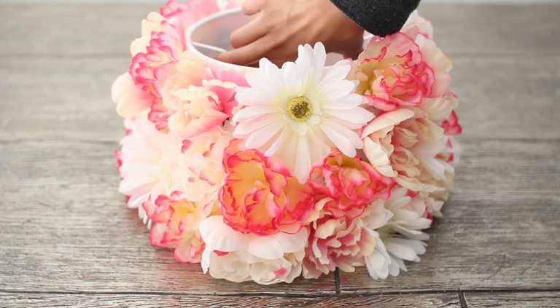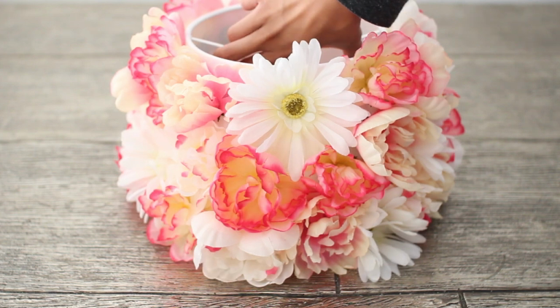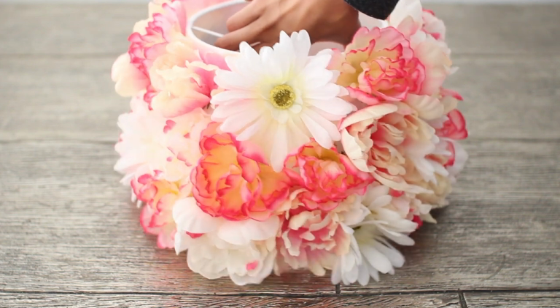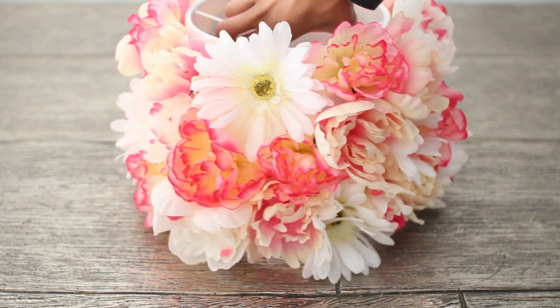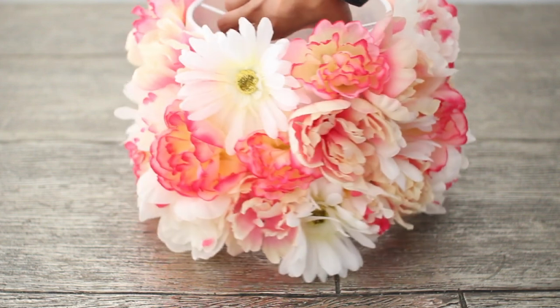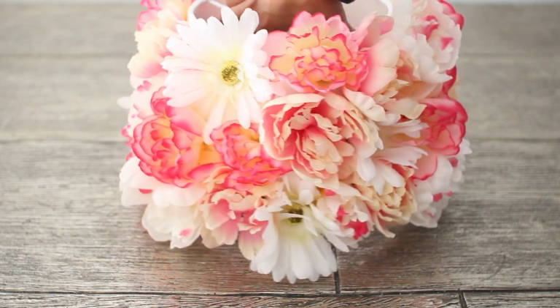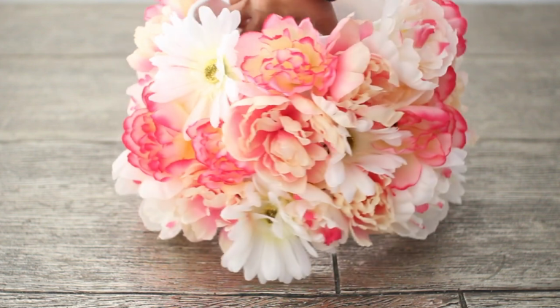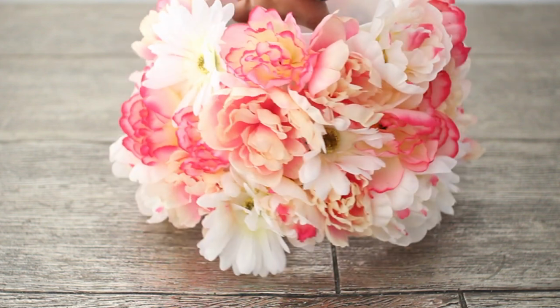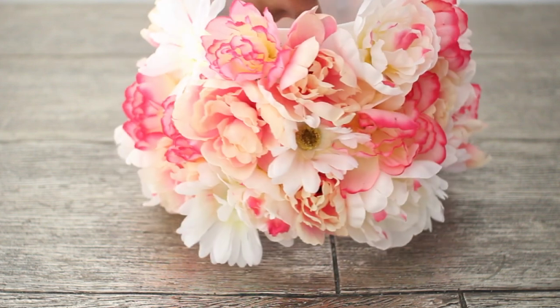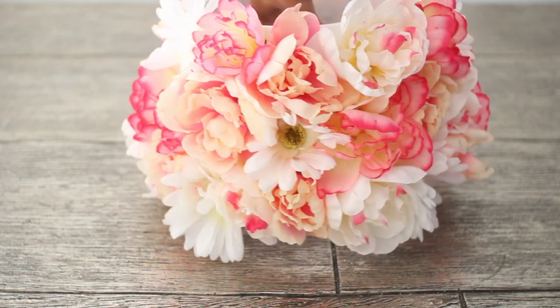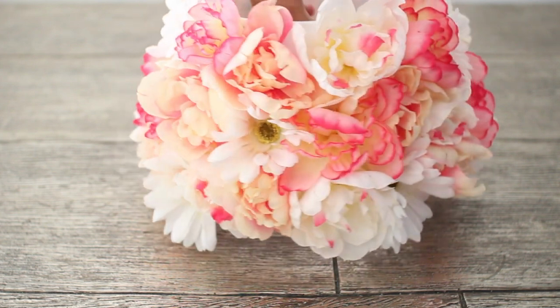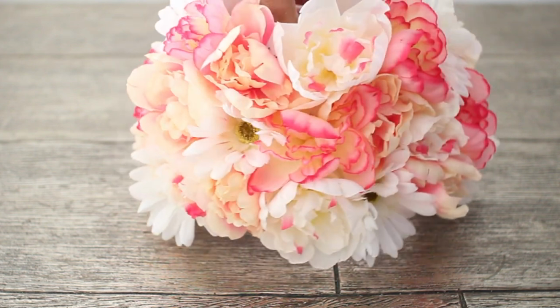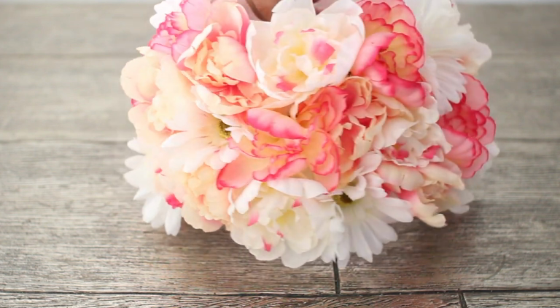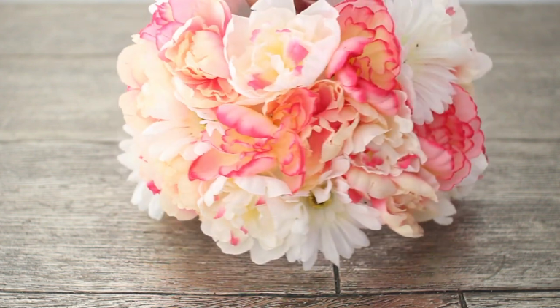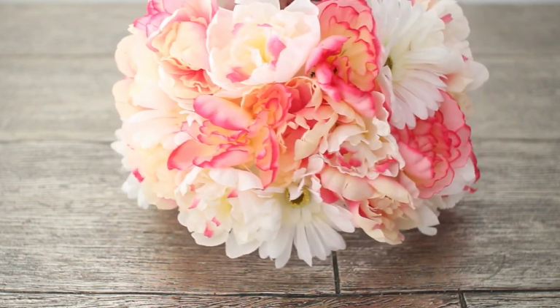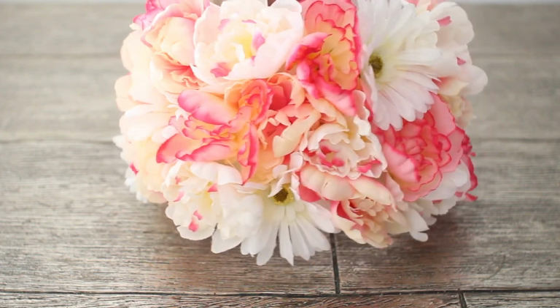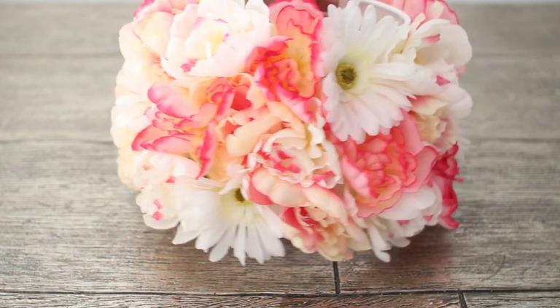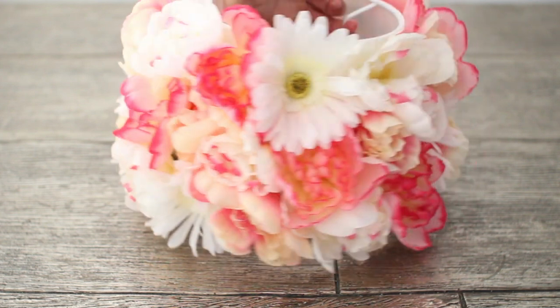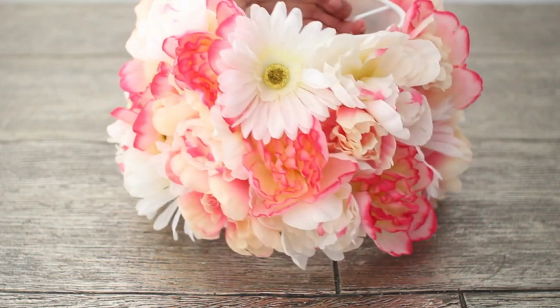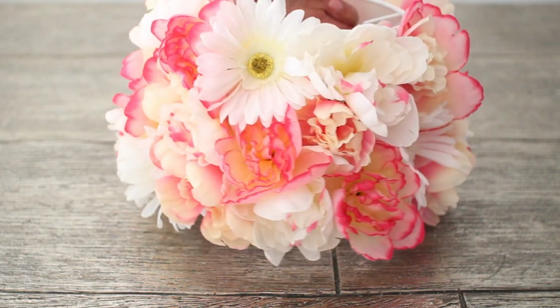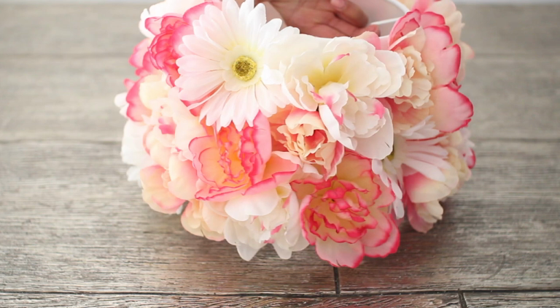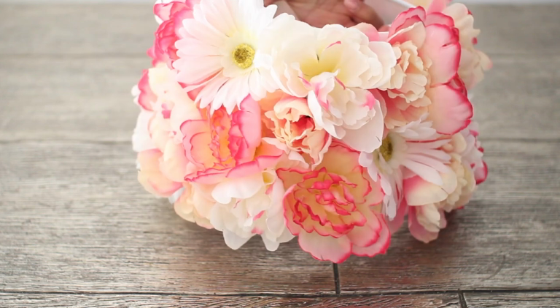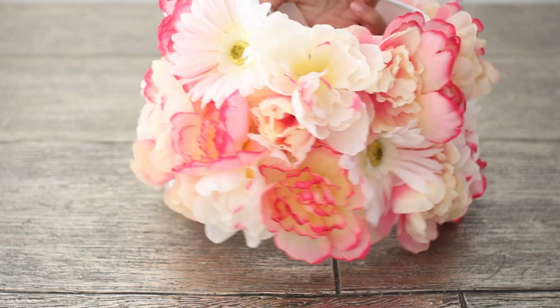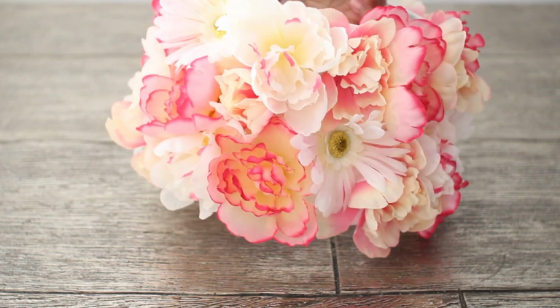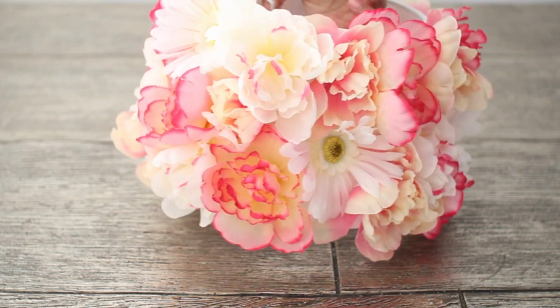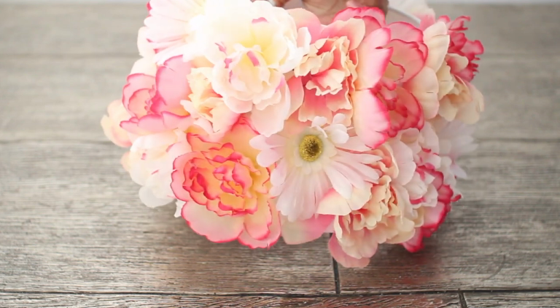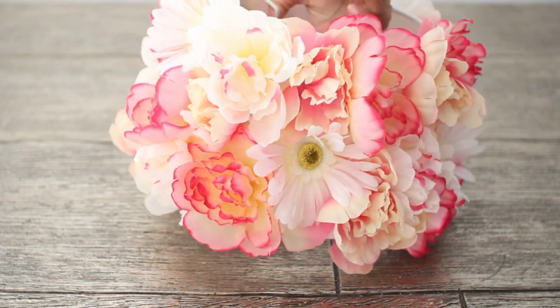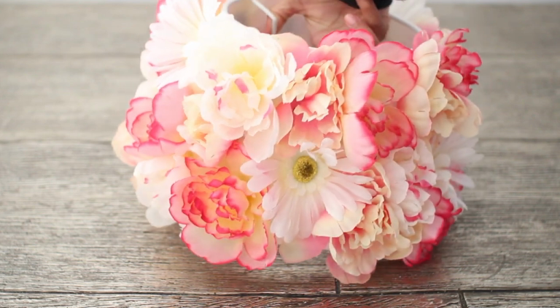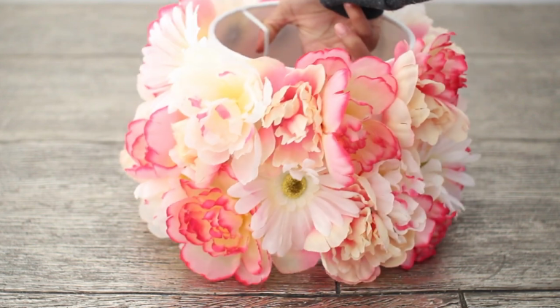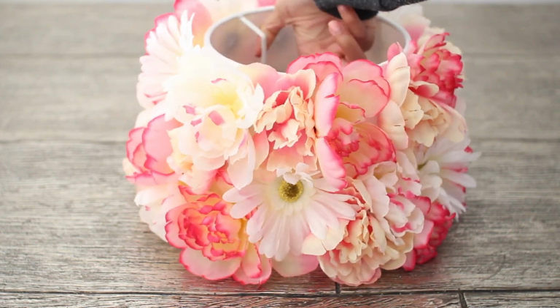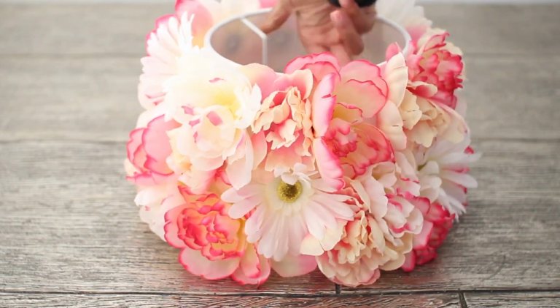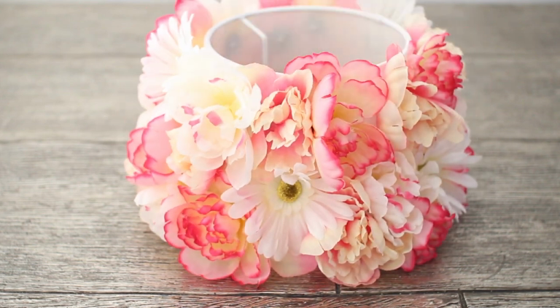The great thing about hot glue is it doesn't take that long to dry, so as you can see I'm already all done and this is what my finished lampshade looks like.